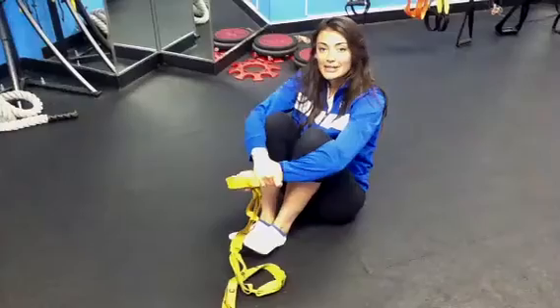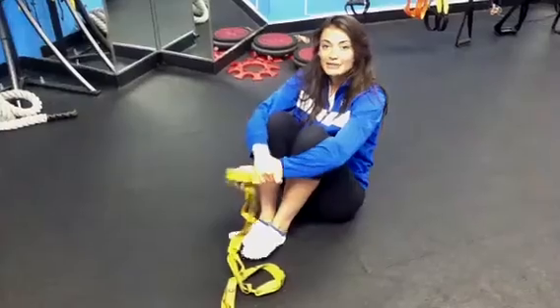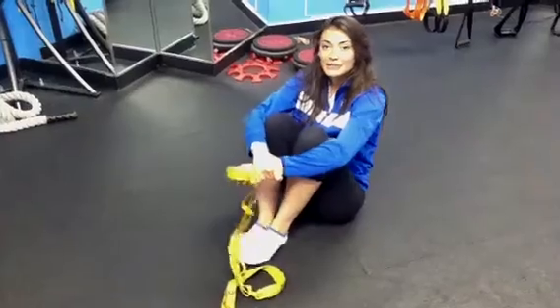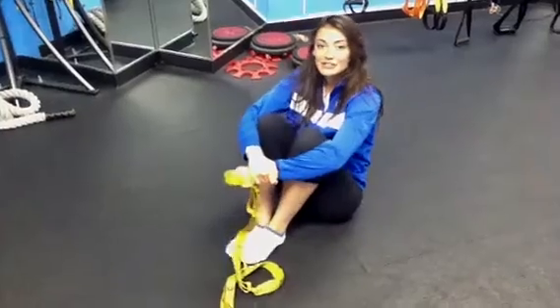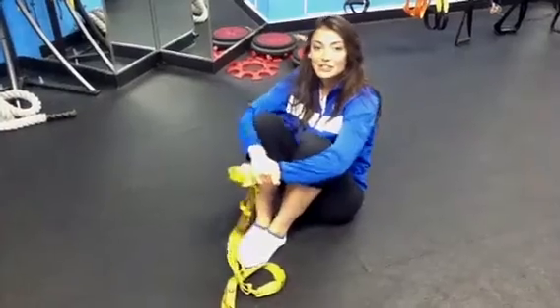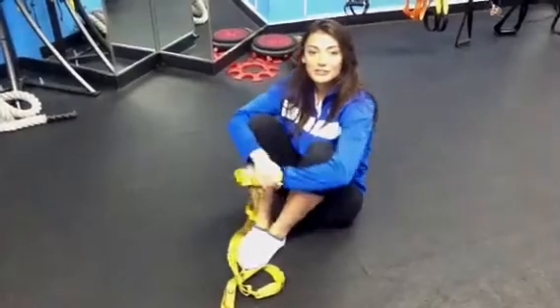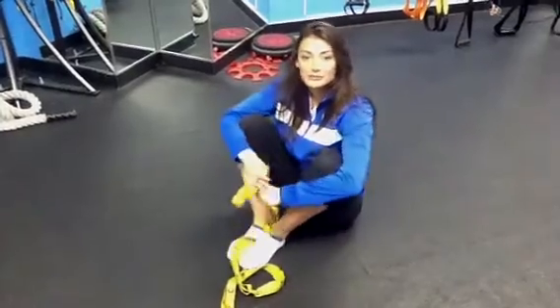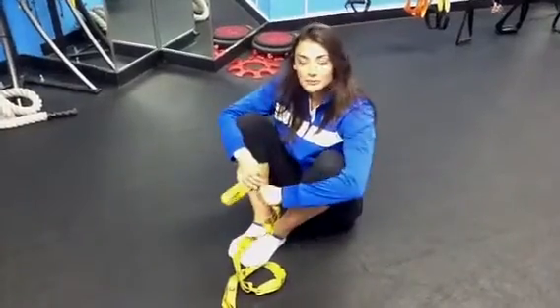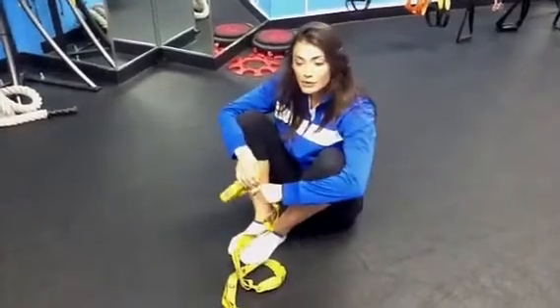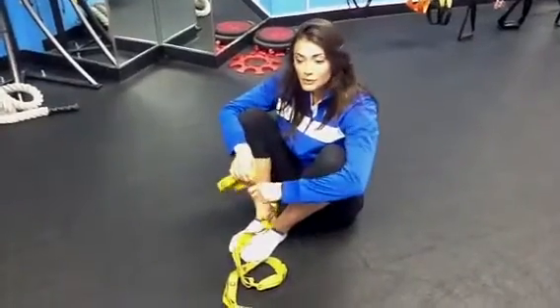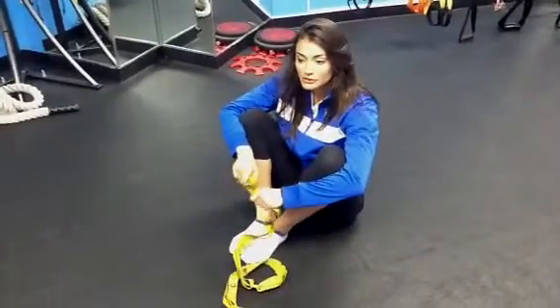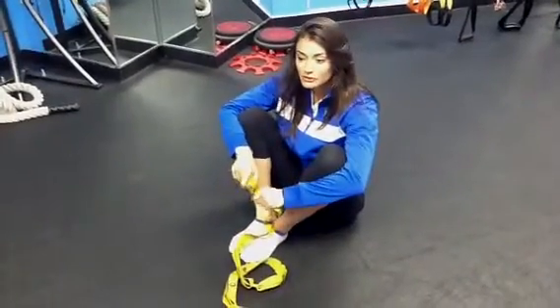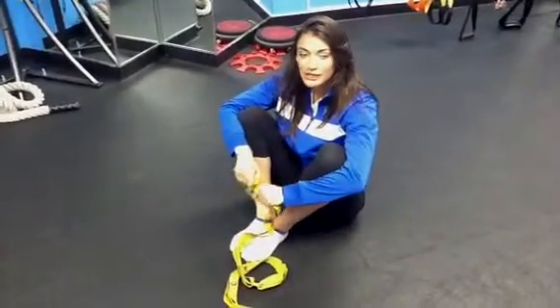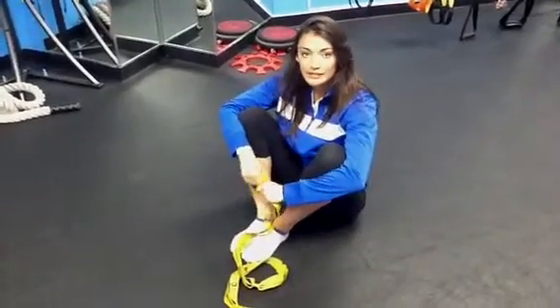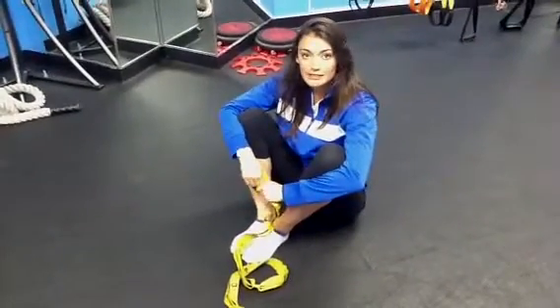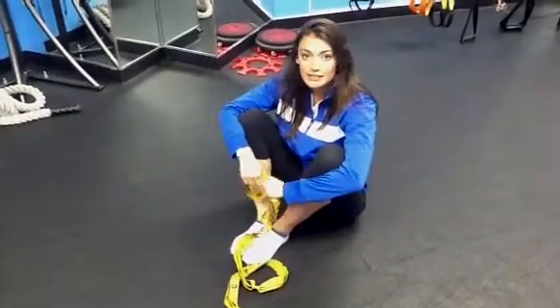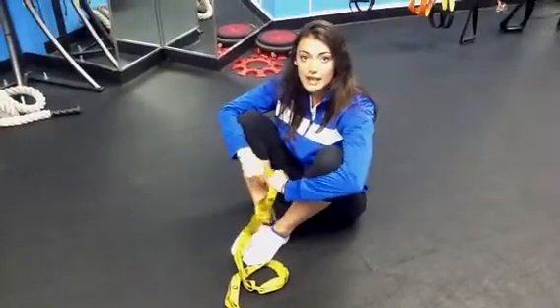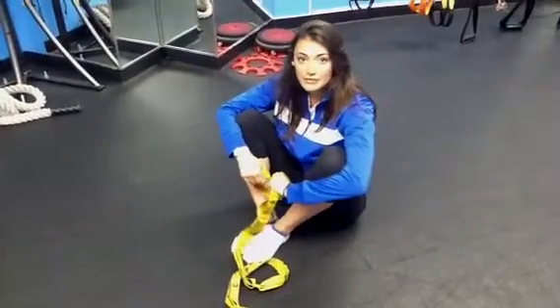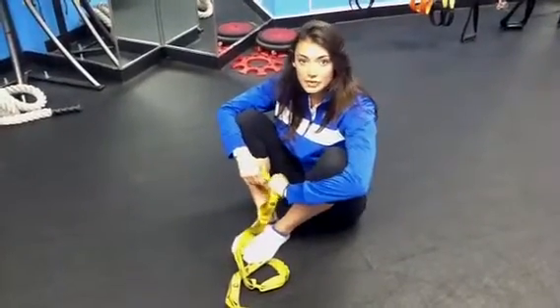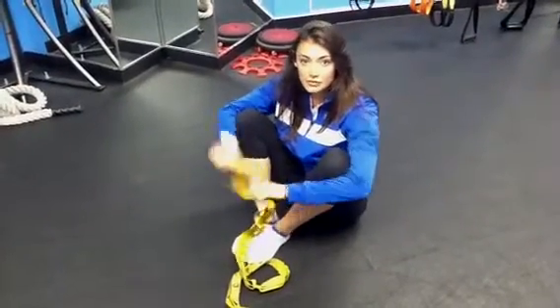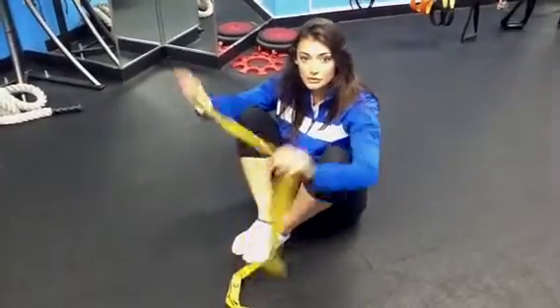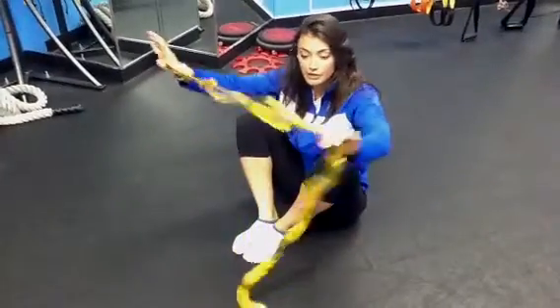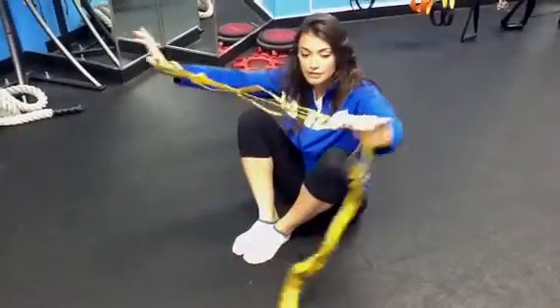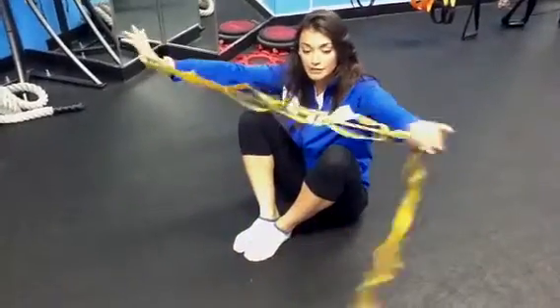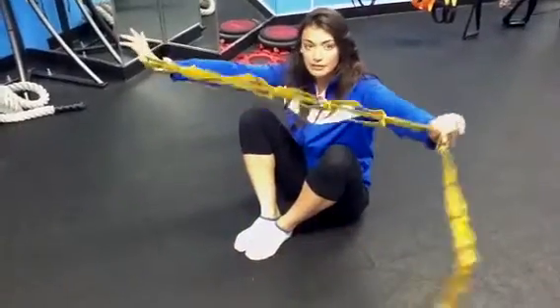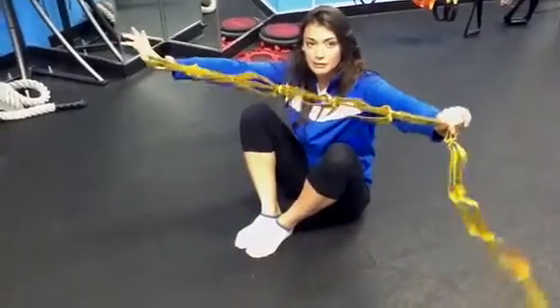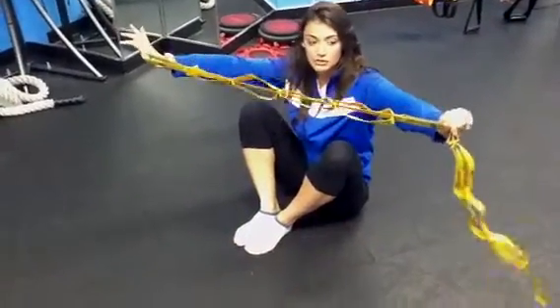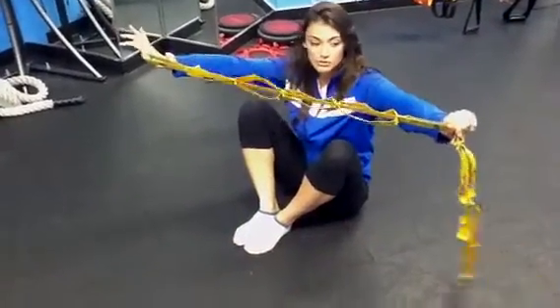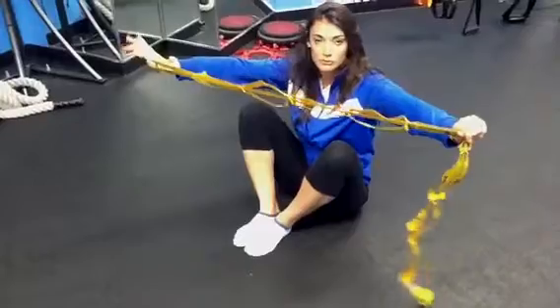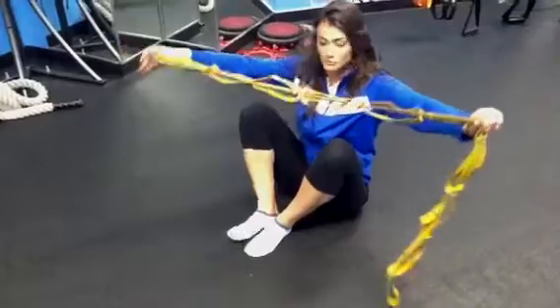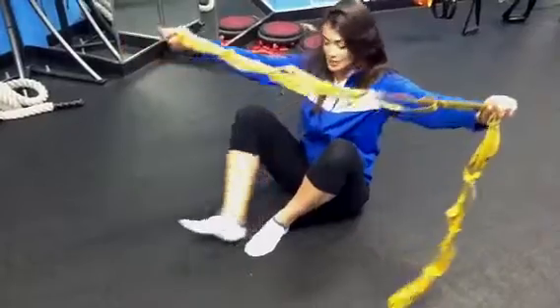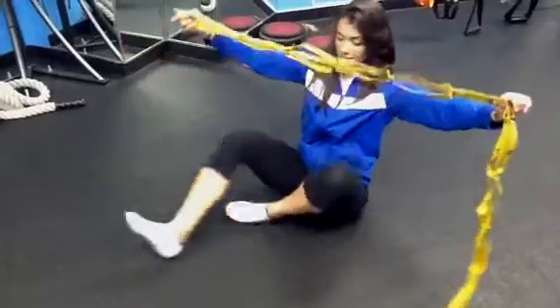Hello everybody, Janelle here from Flow. We're going to do a seated calf stretch with our SI band, which is super duper handy.